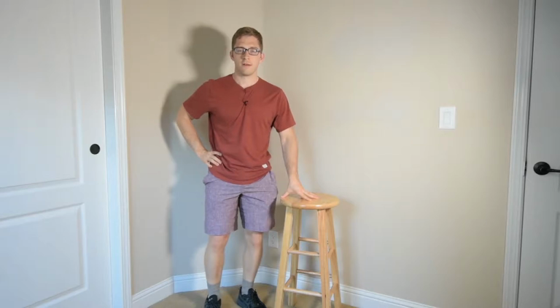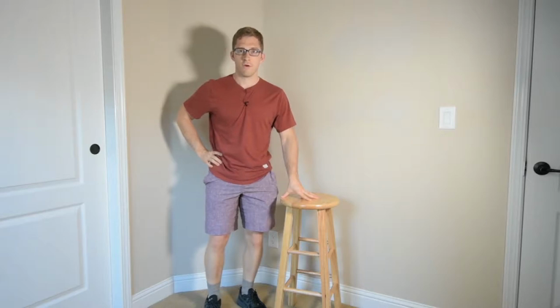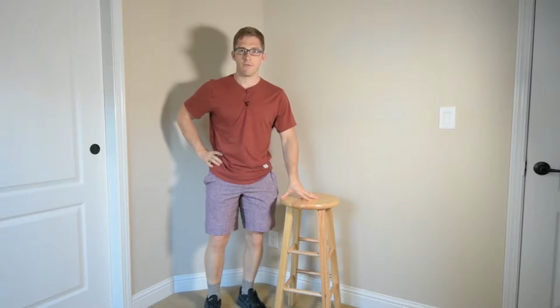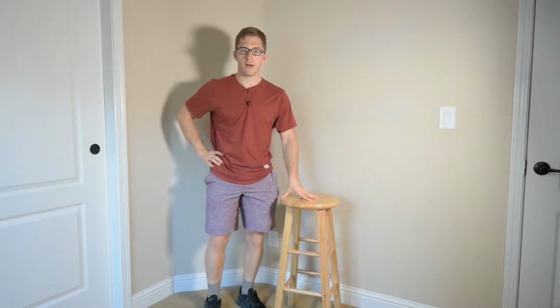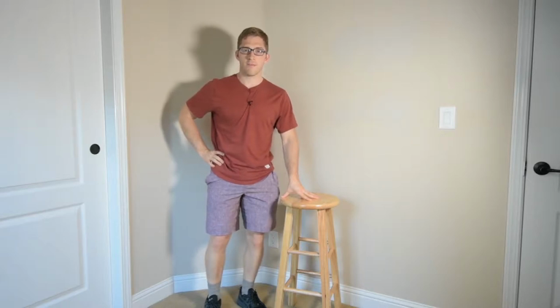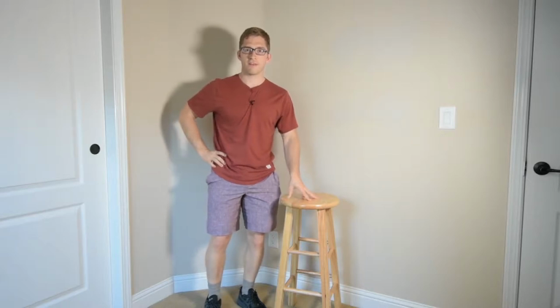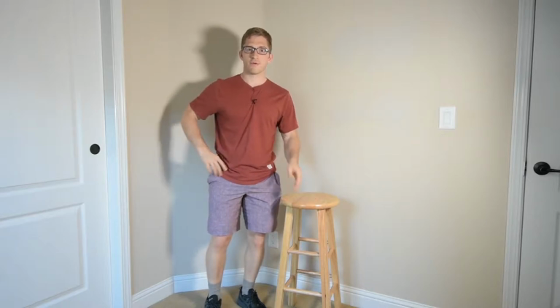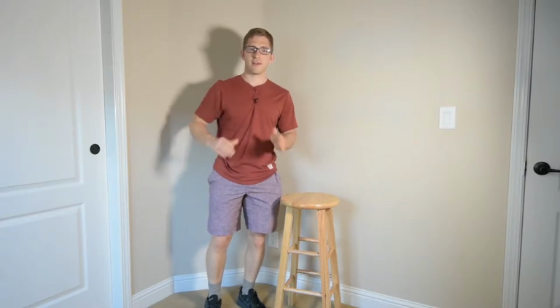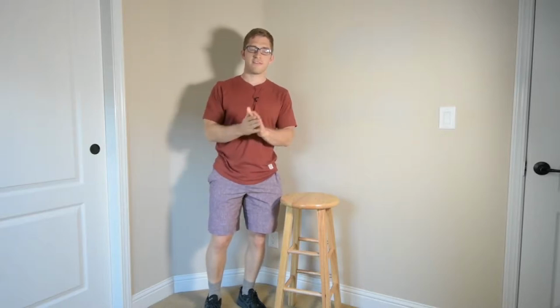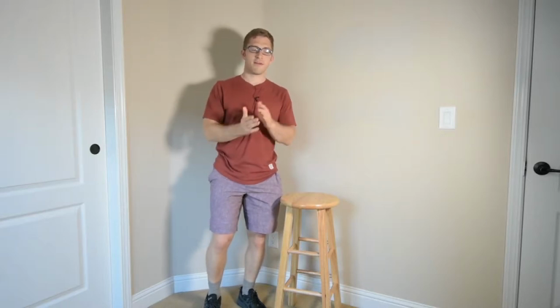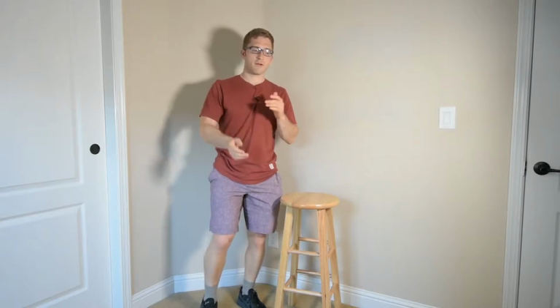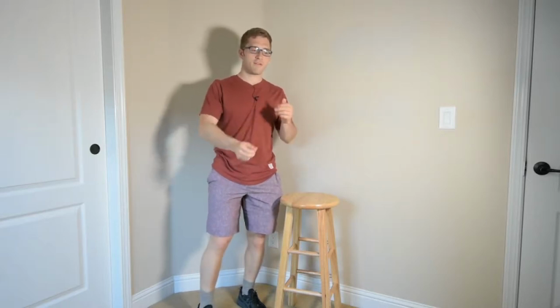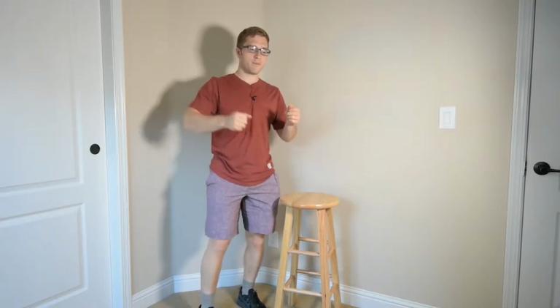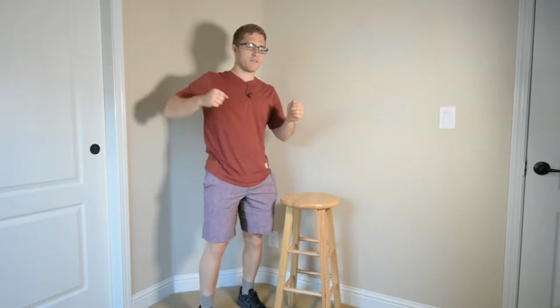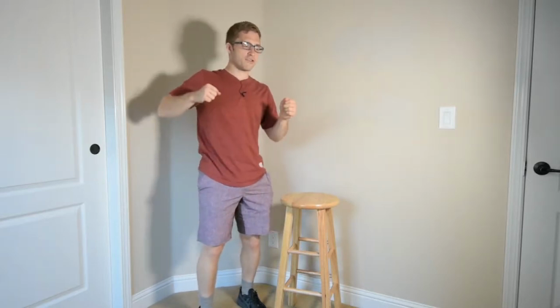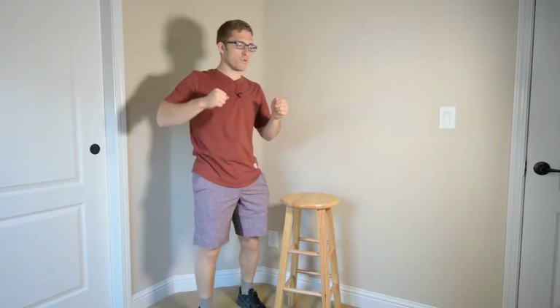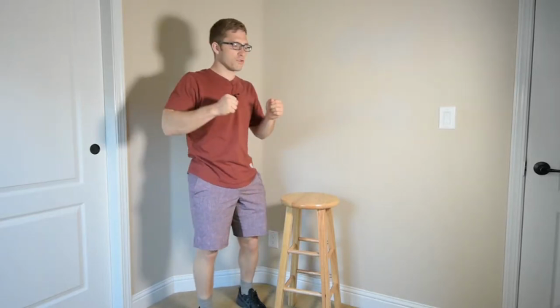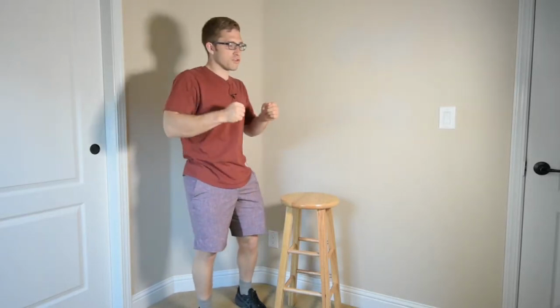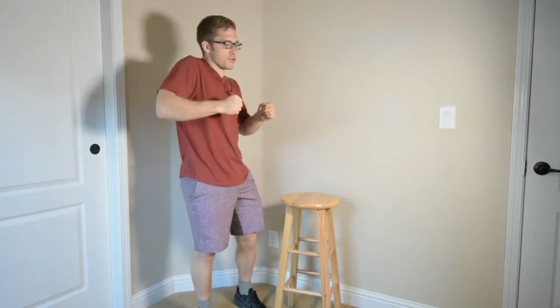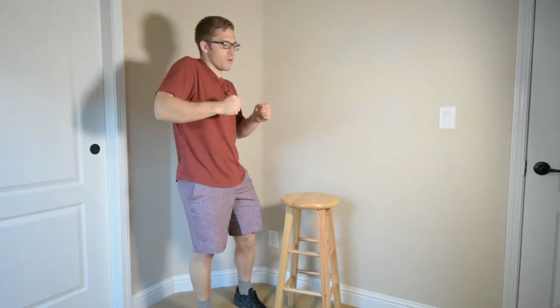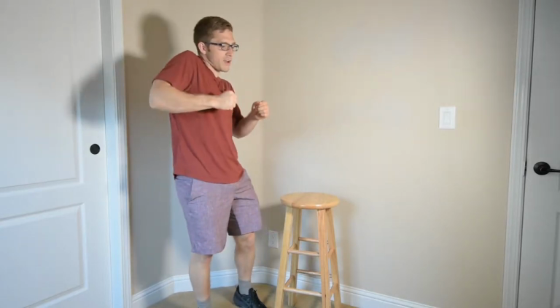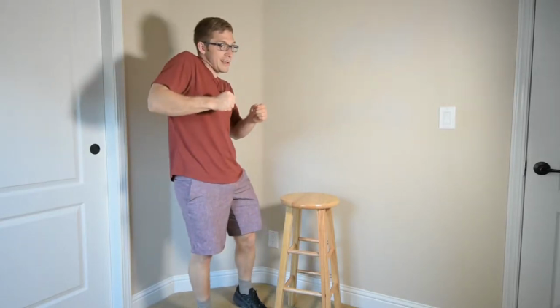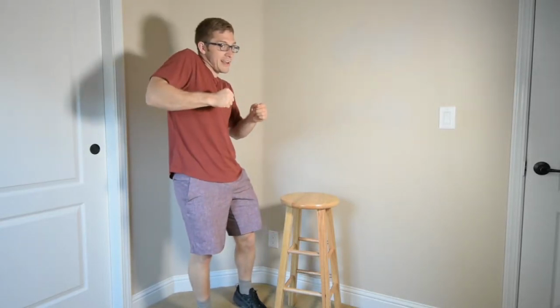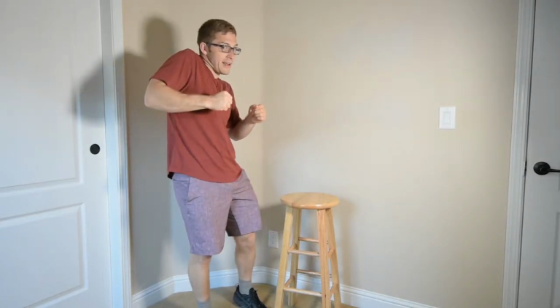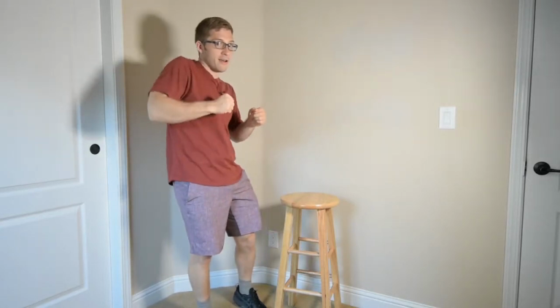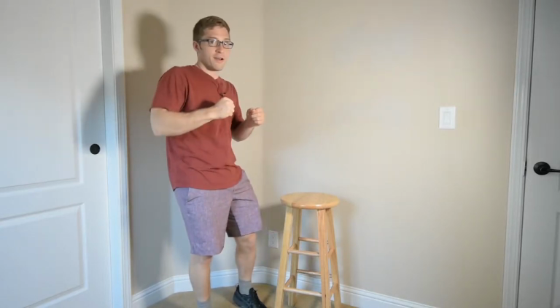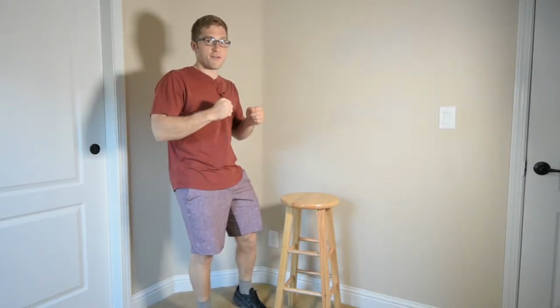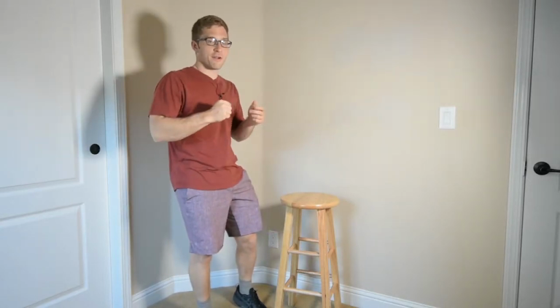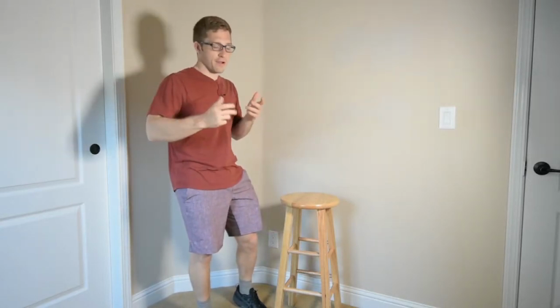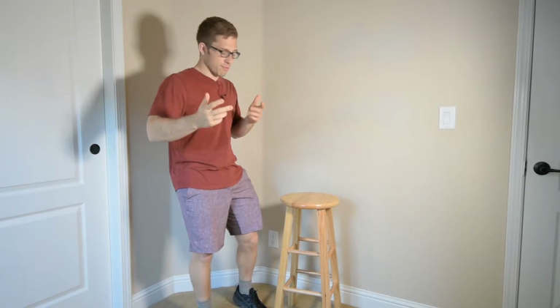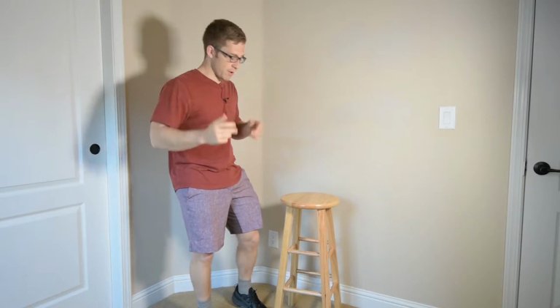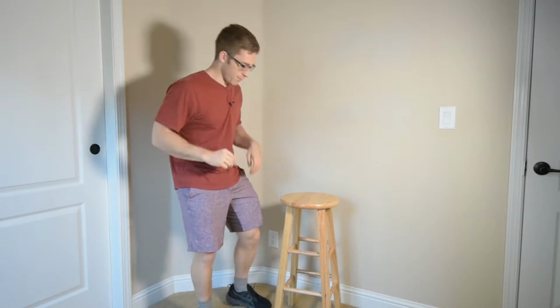Hello everybody. I'm Lance Koike, and today we're going to talk about shoulder shrugging during your row.